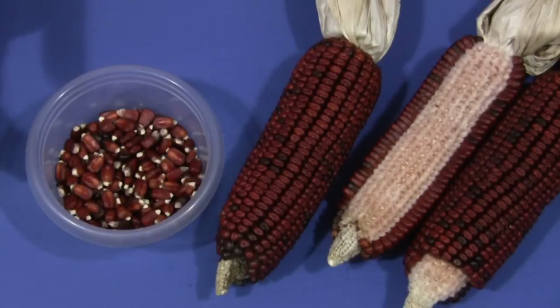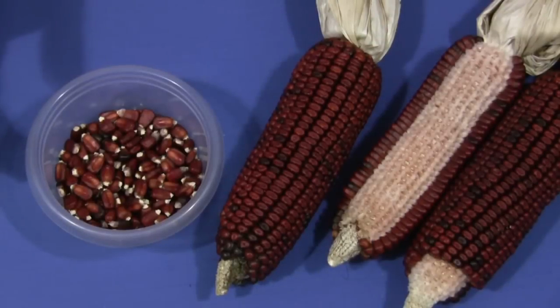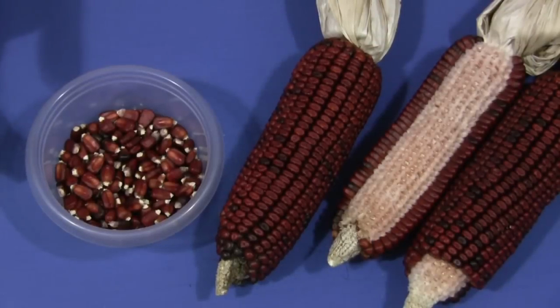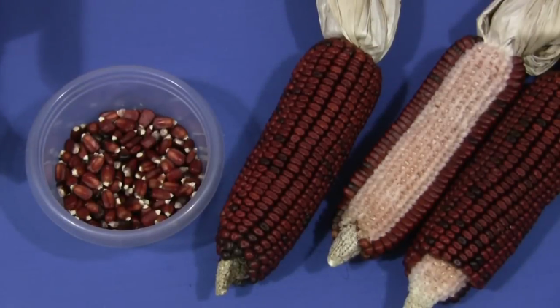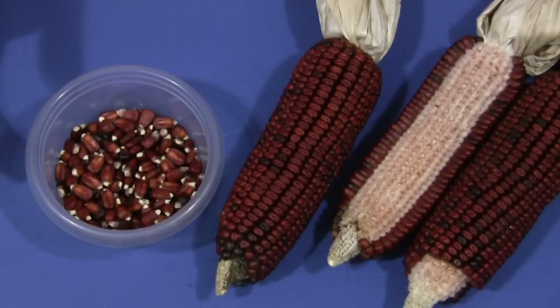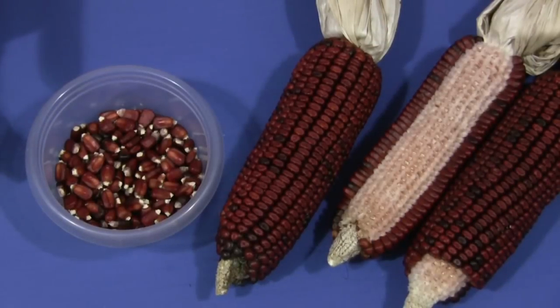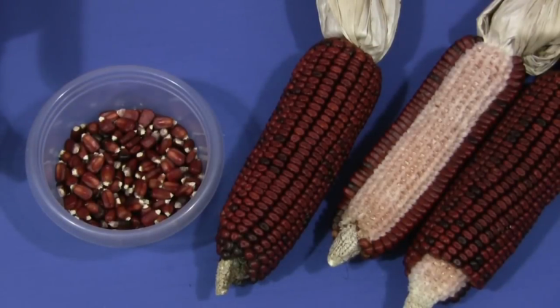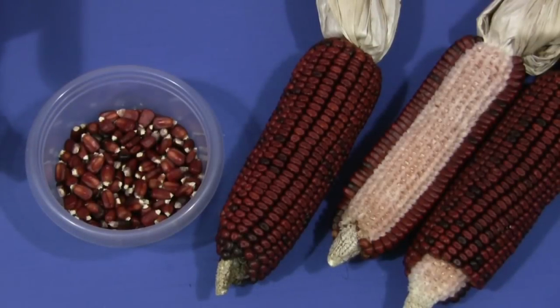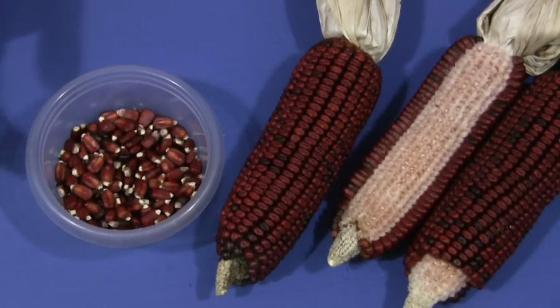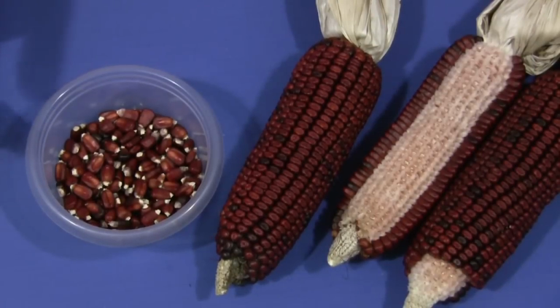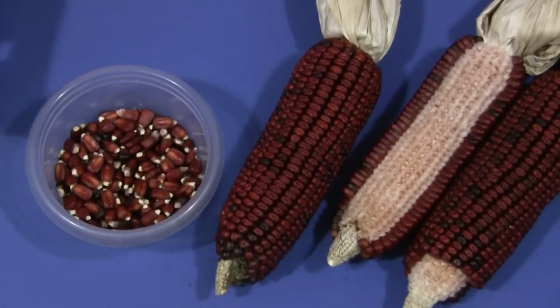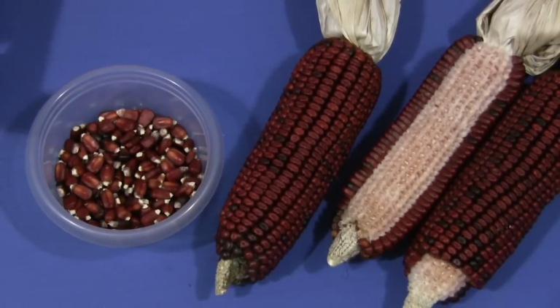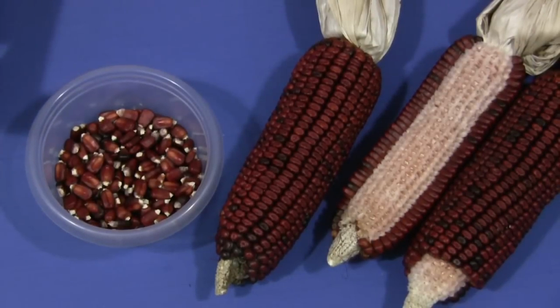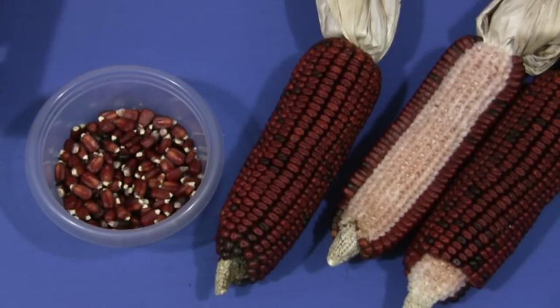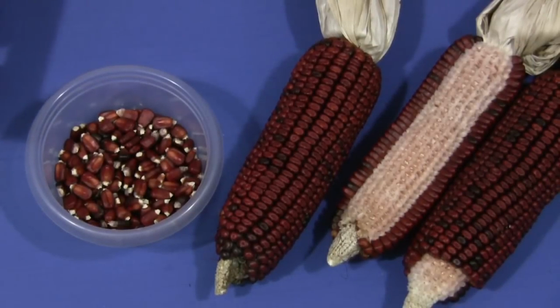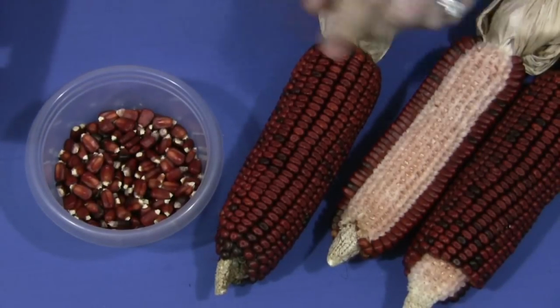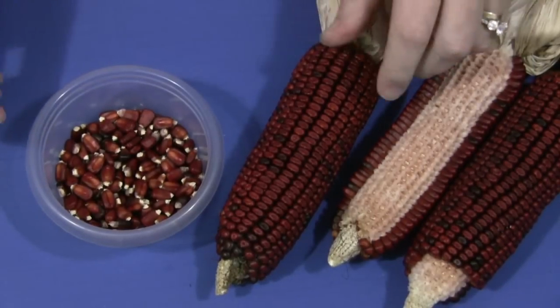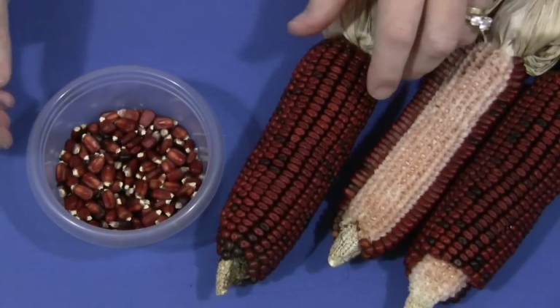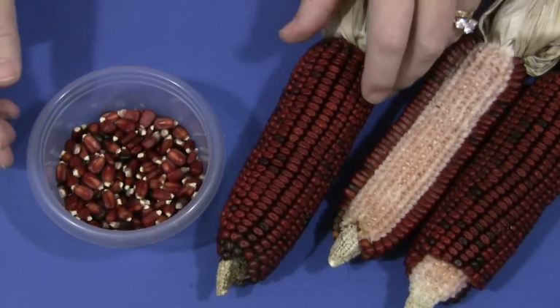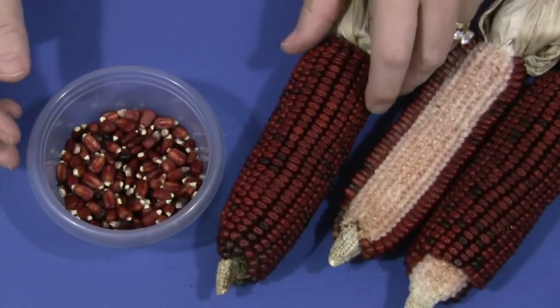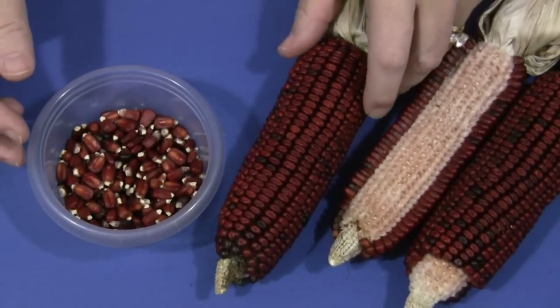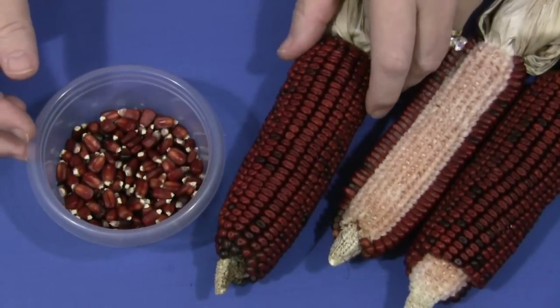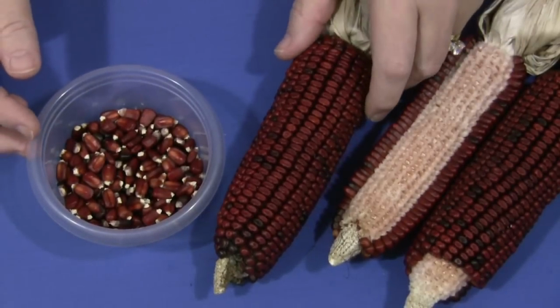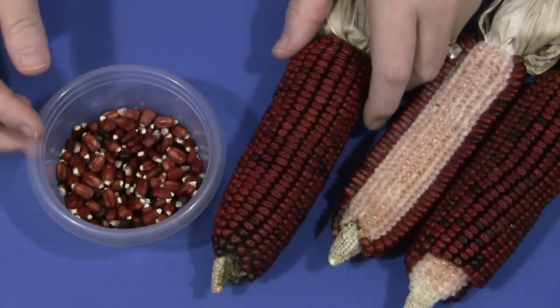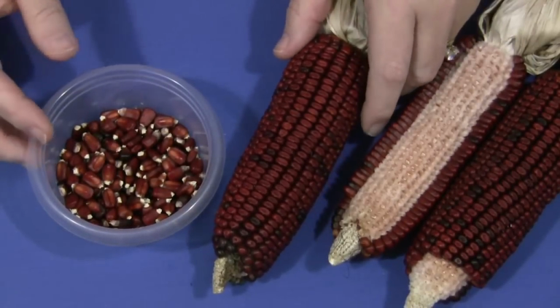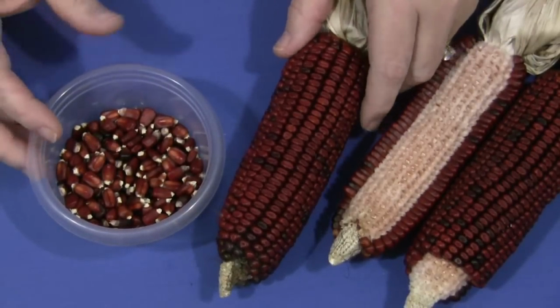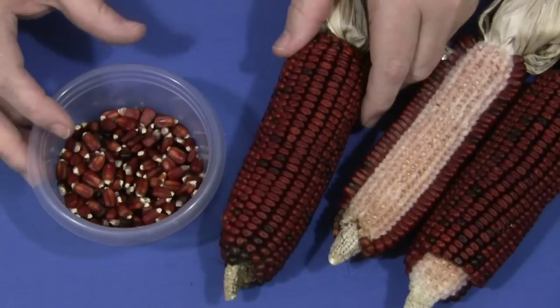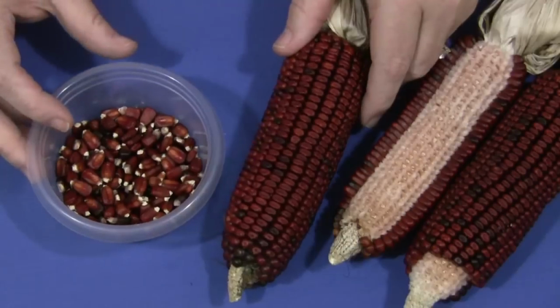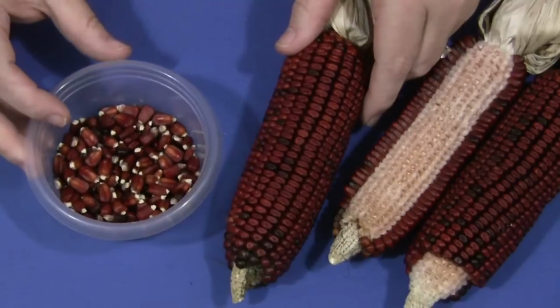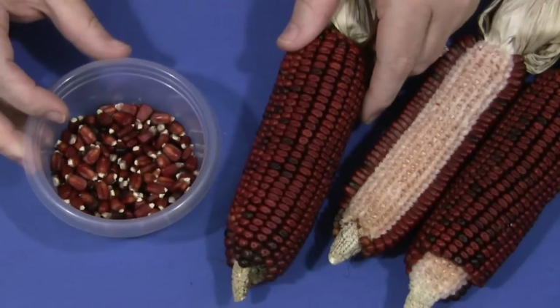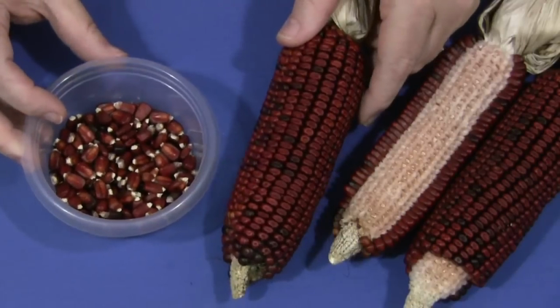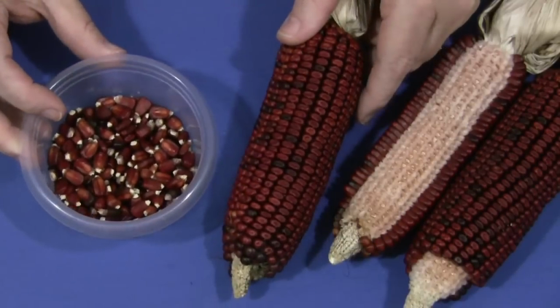Hi, I'm Shelley Lovett with ChildcareLad.com. Today I want to share with you a Fall Corn Fine Motor Skills activity.